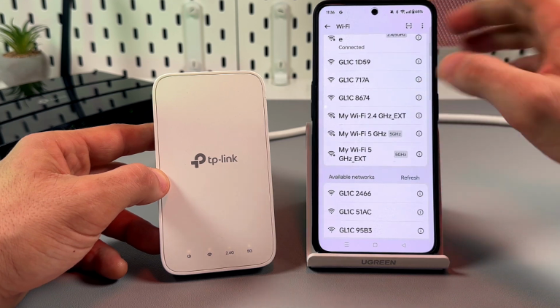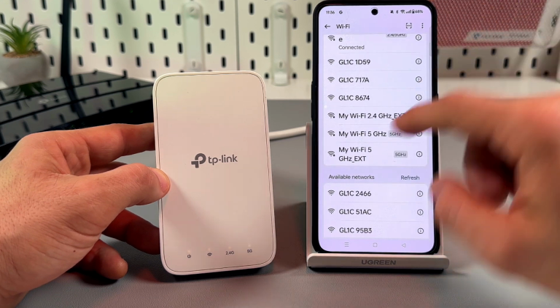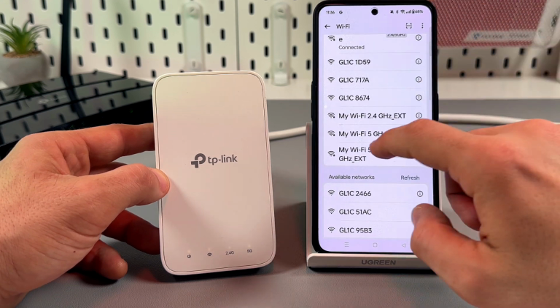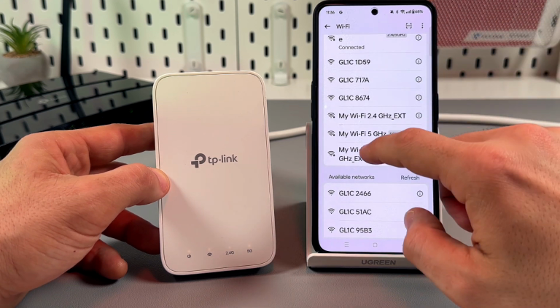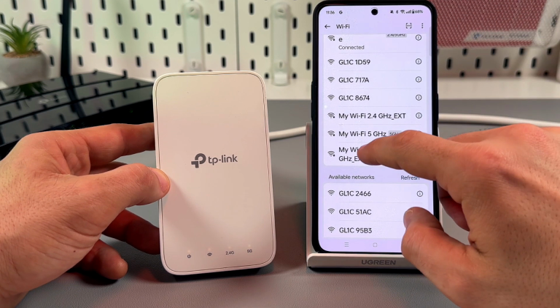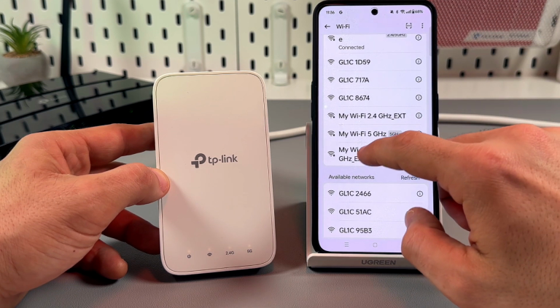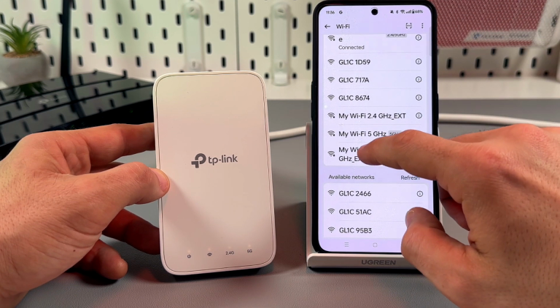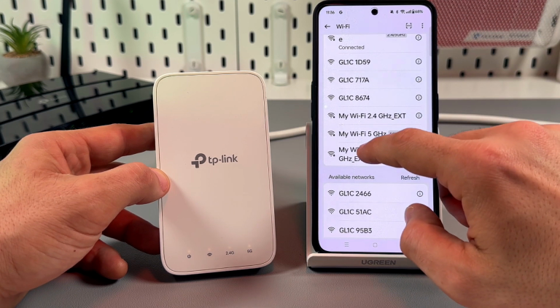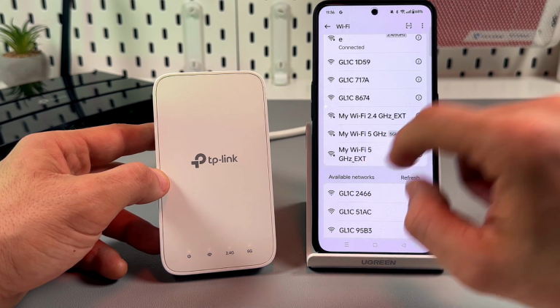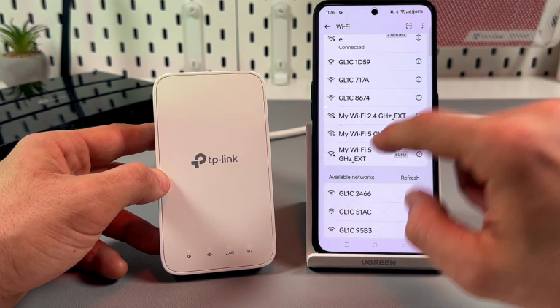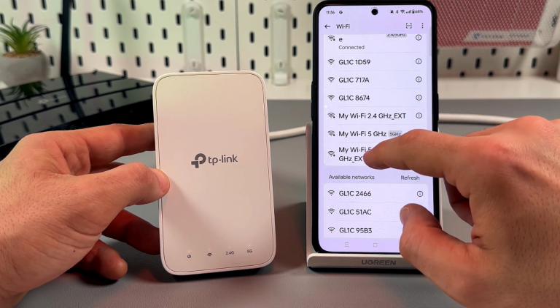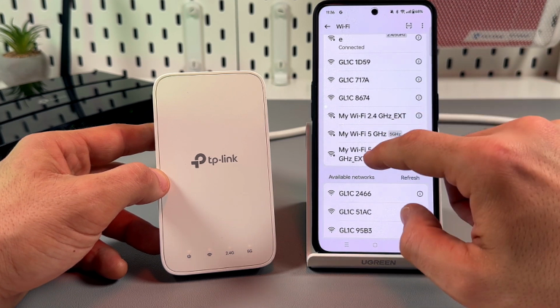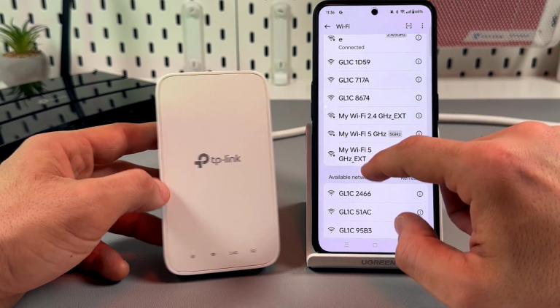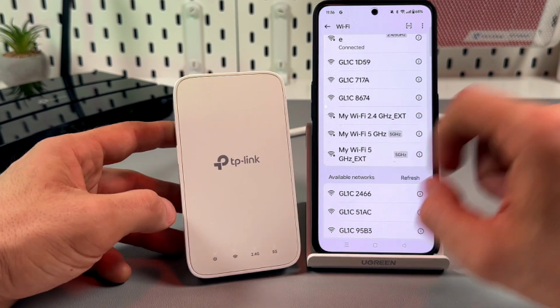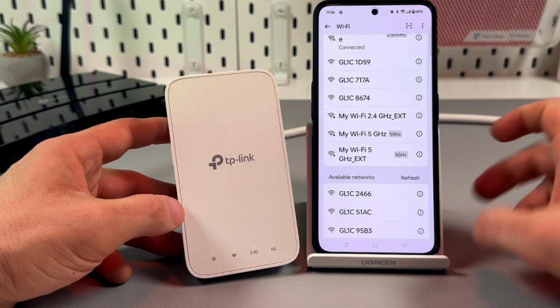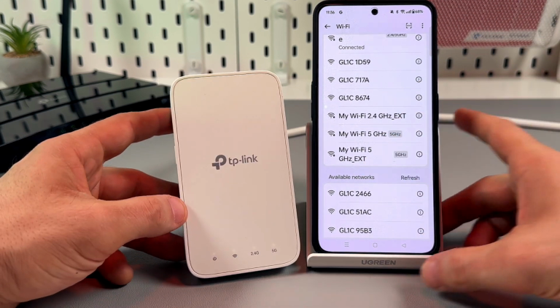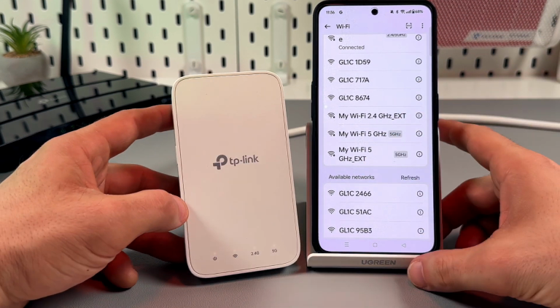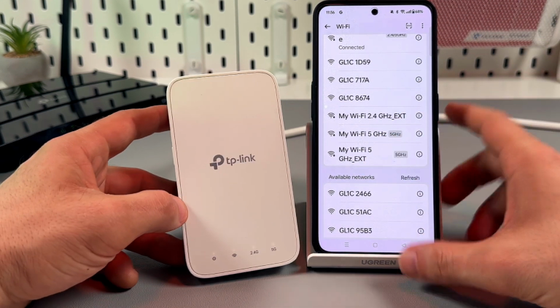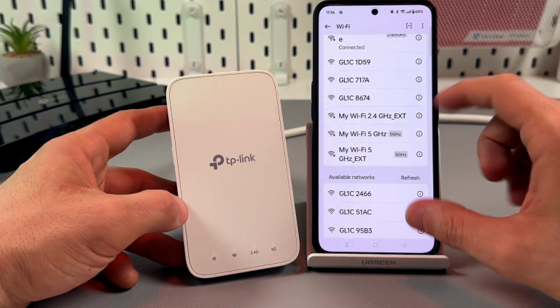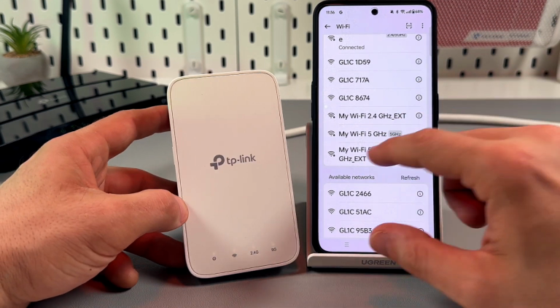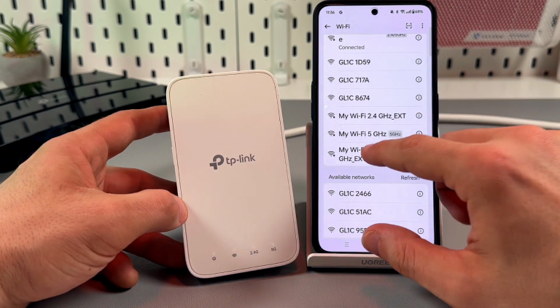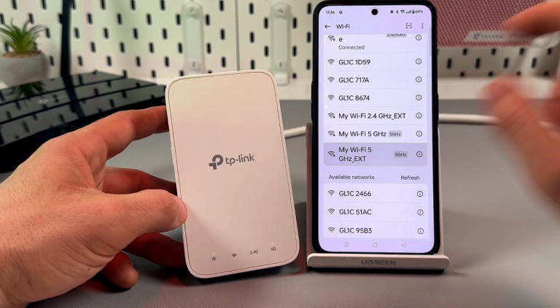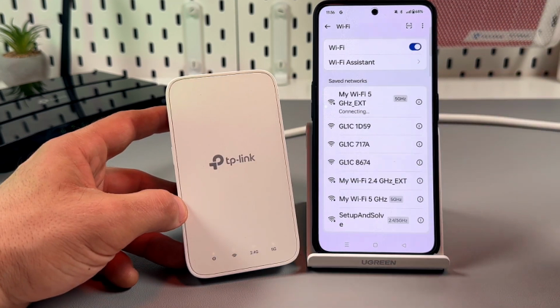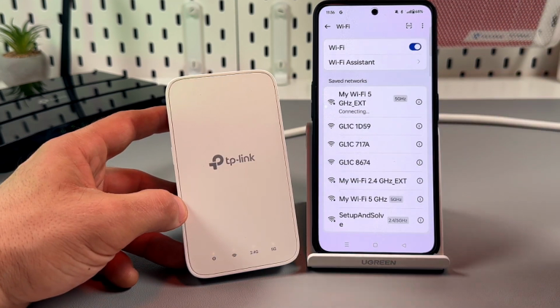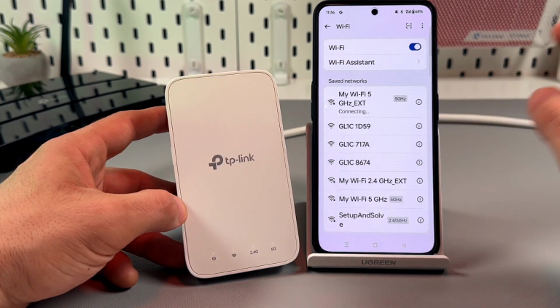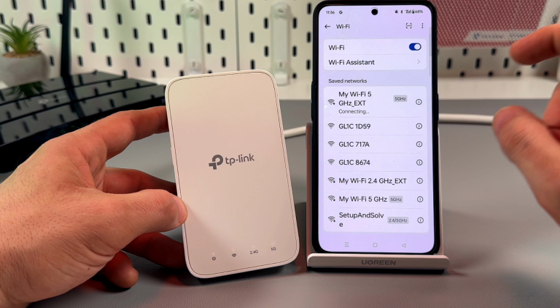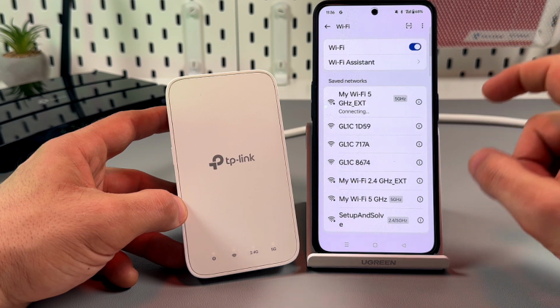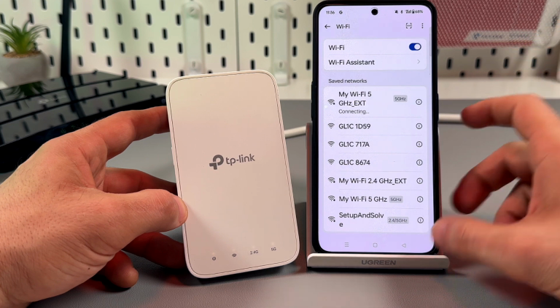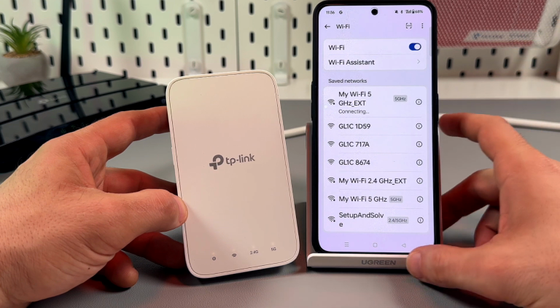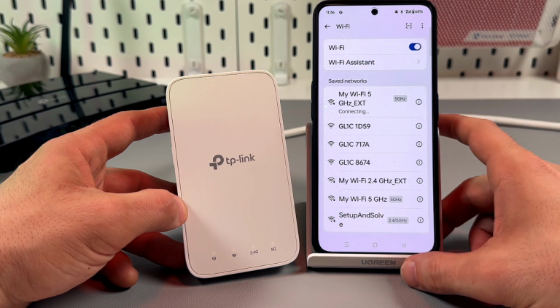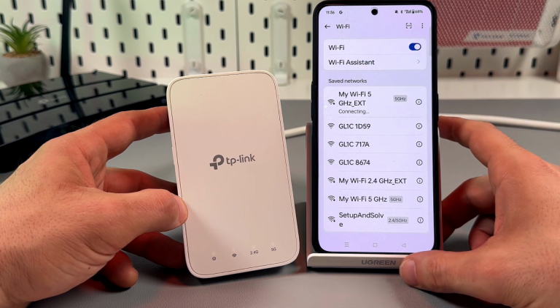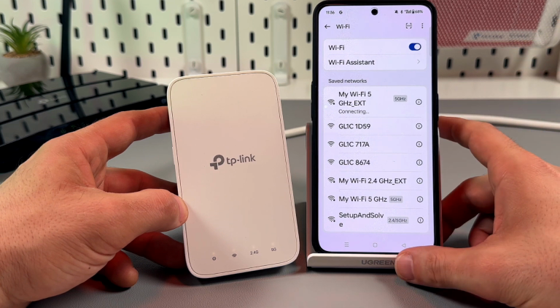We can connect to any of them. Let's connect to the 5 GHz network.